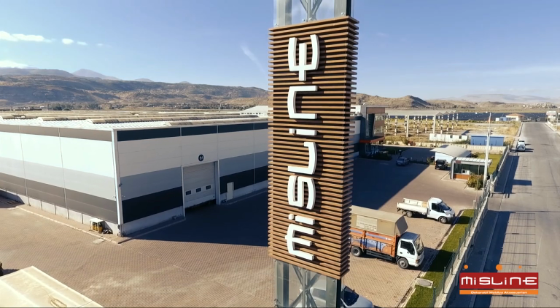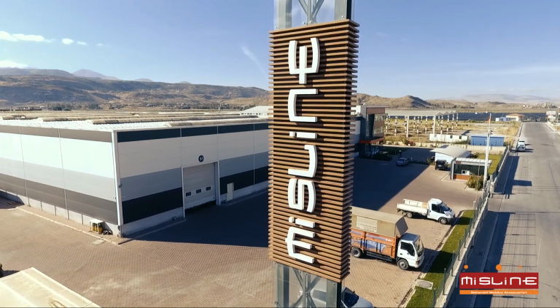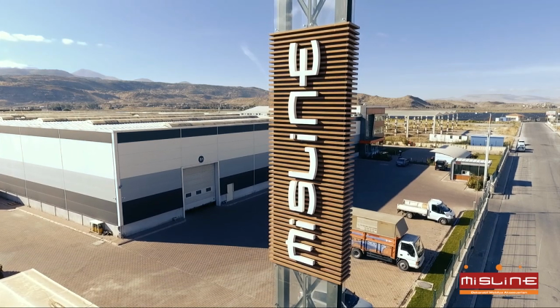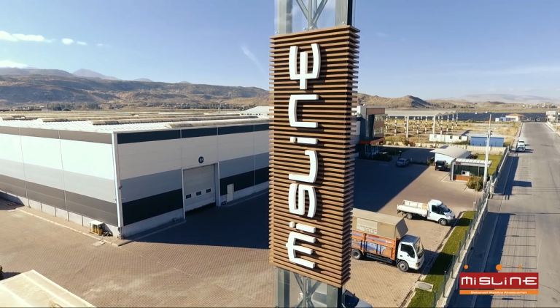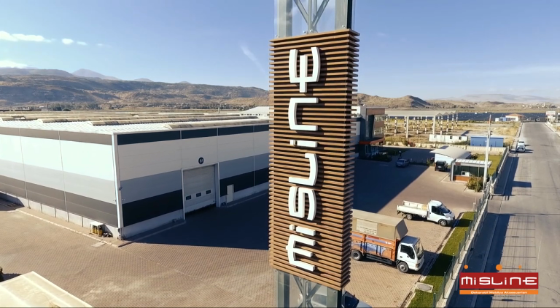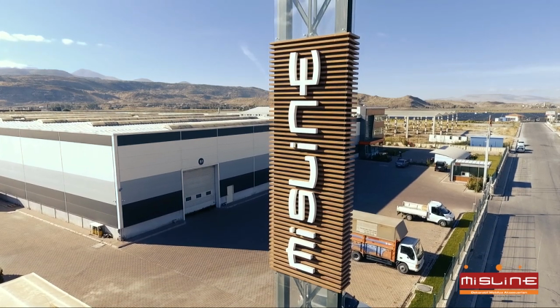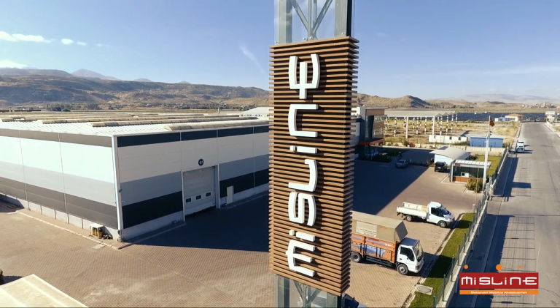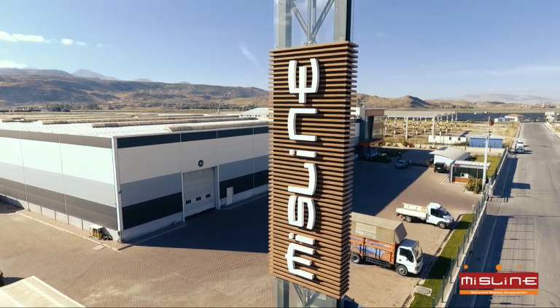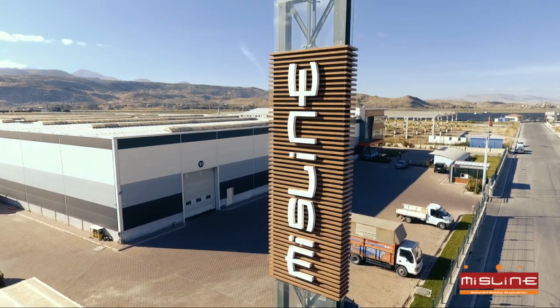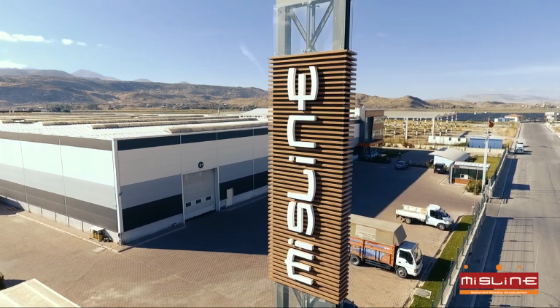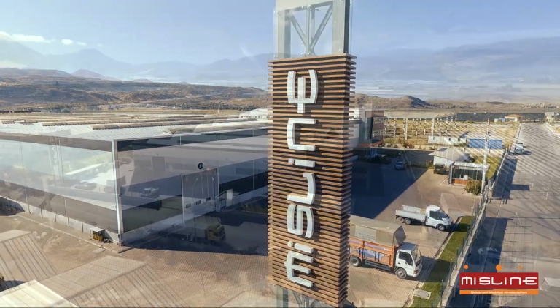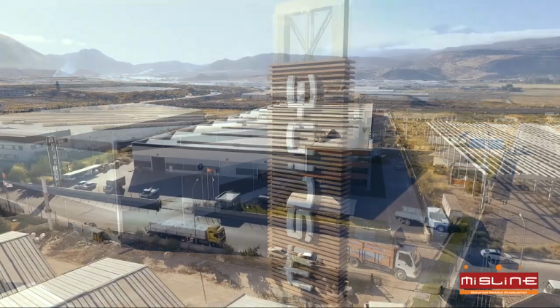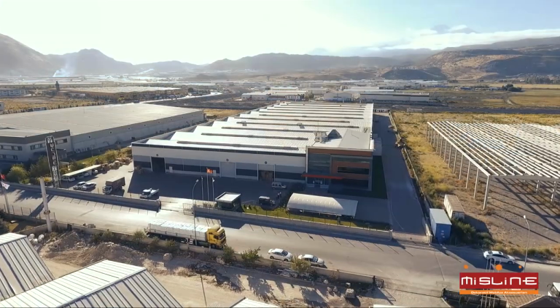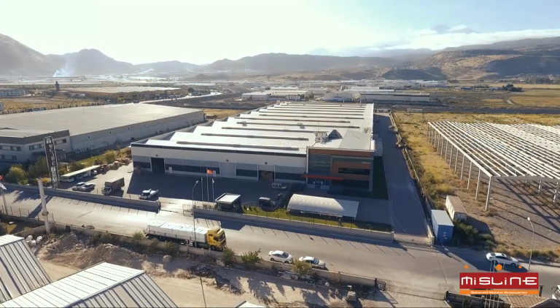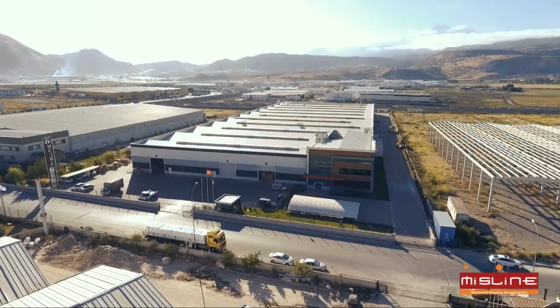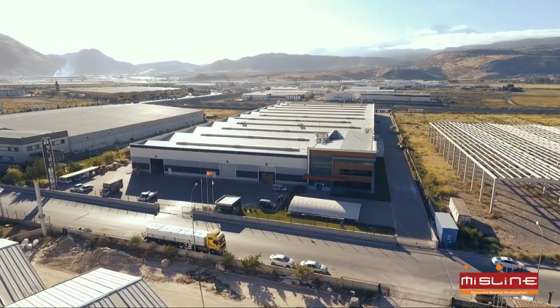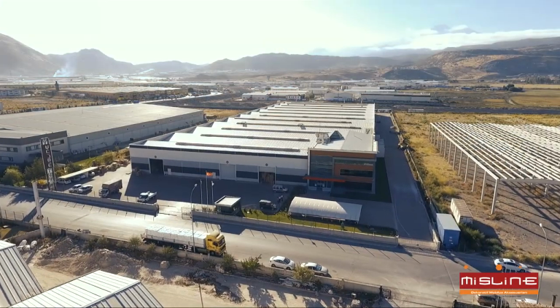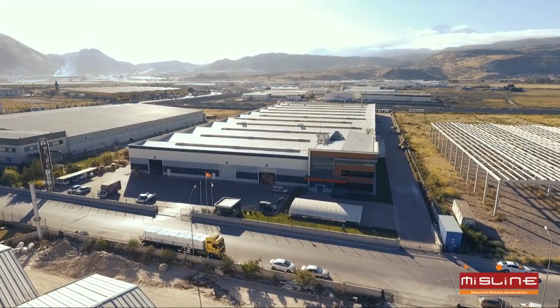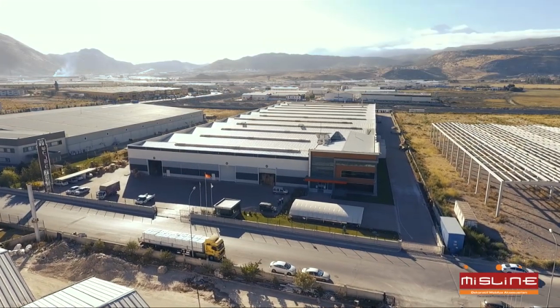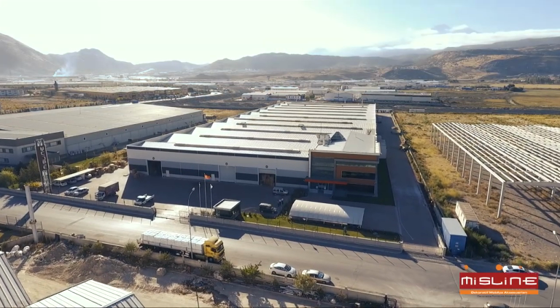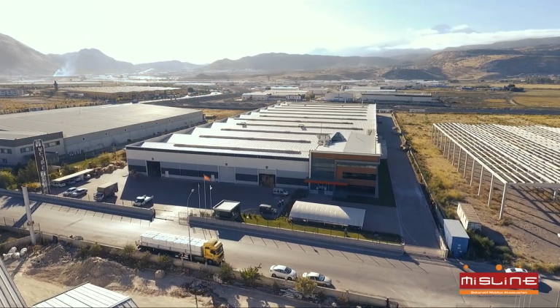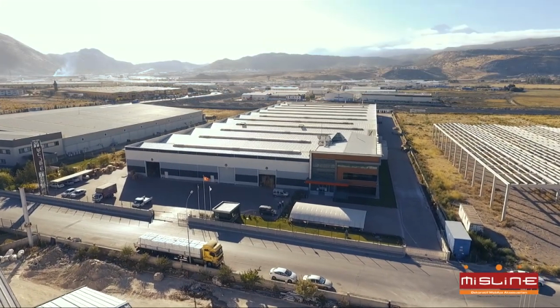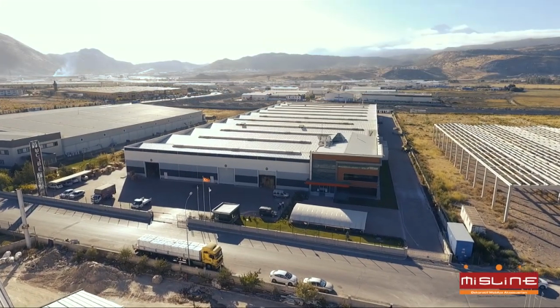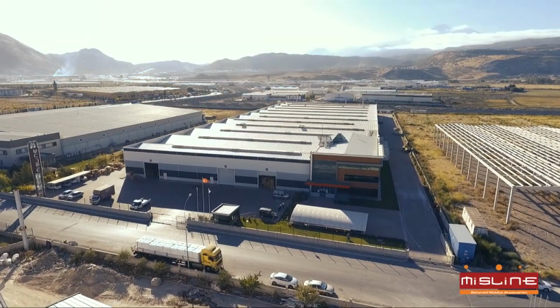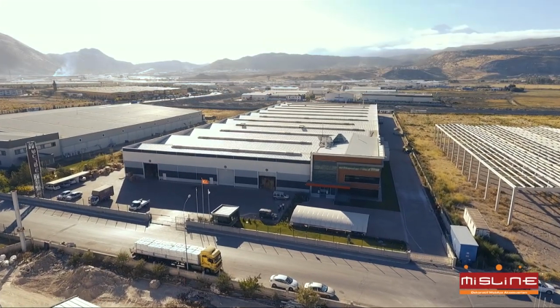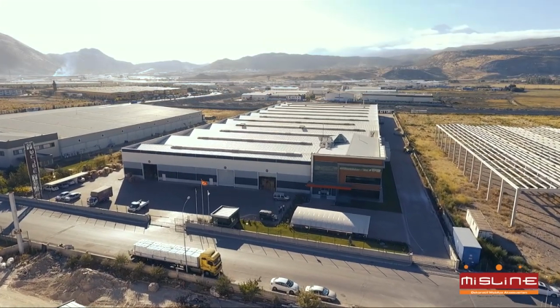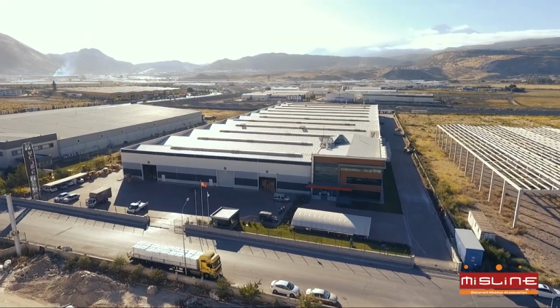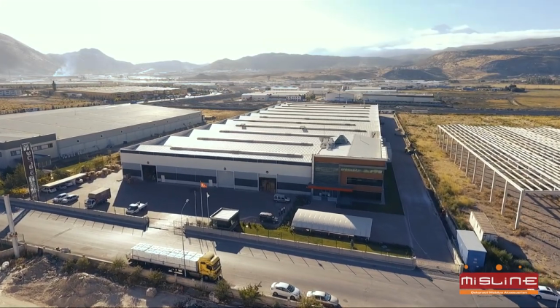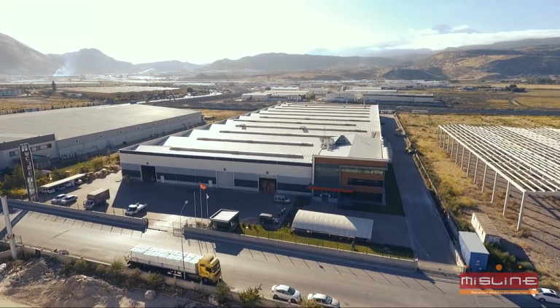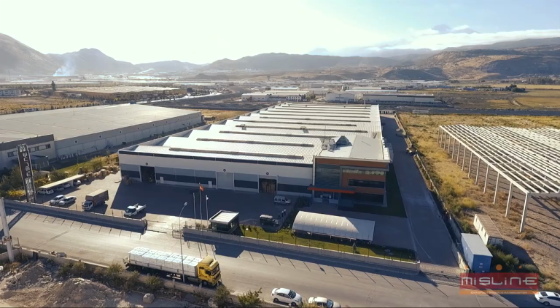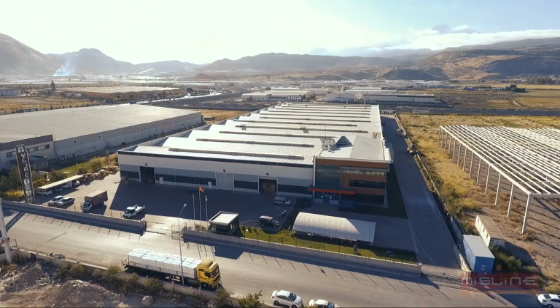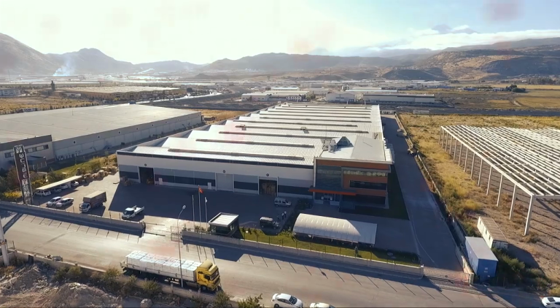MissLine — the first brand that comes to mind when it comes to plastic legs and furniture accessories.